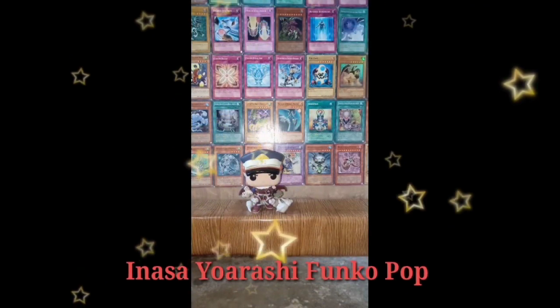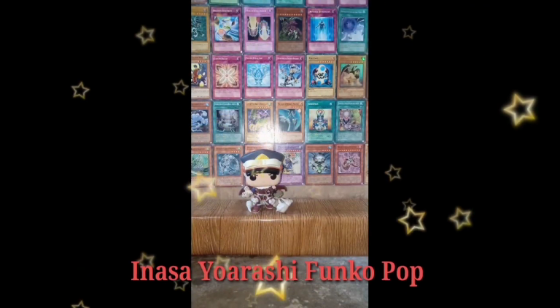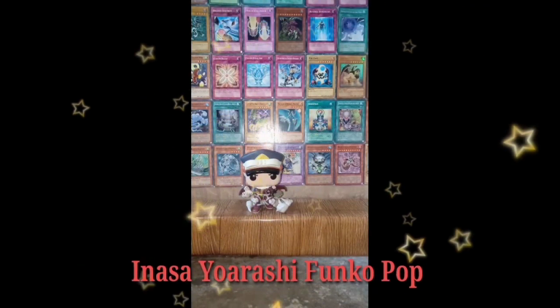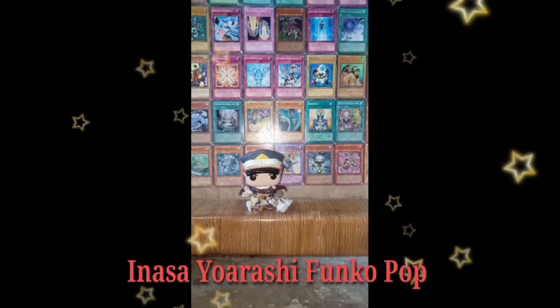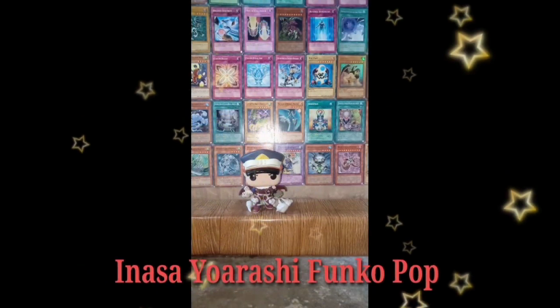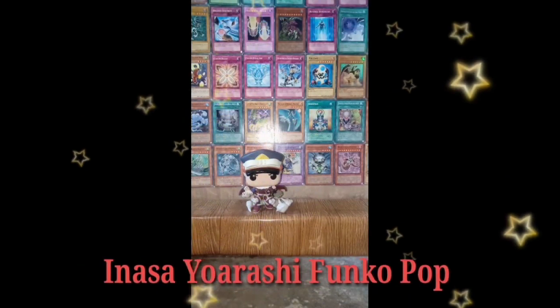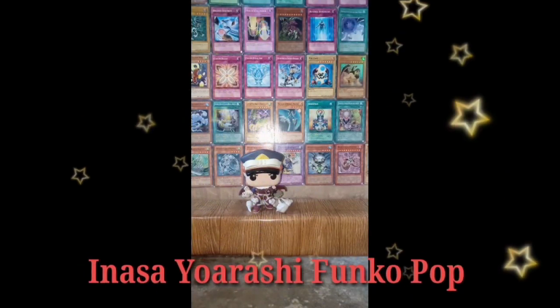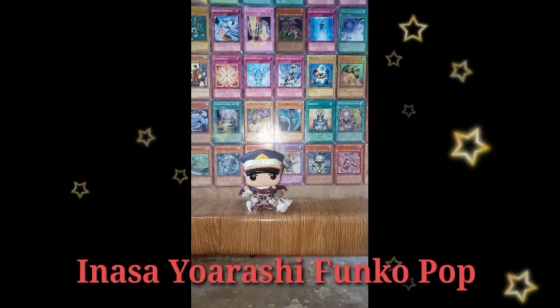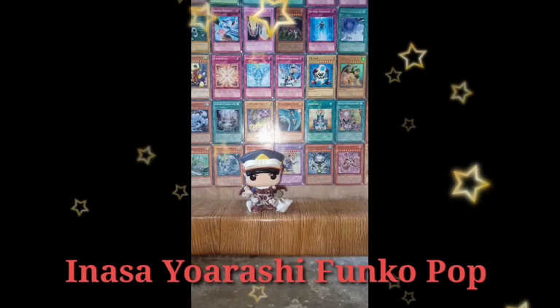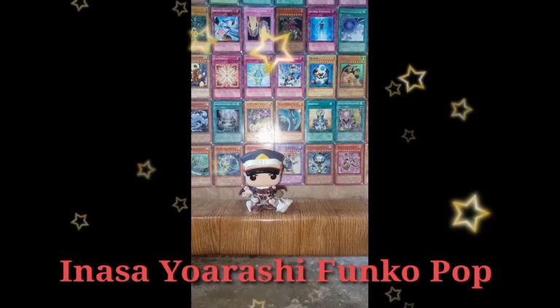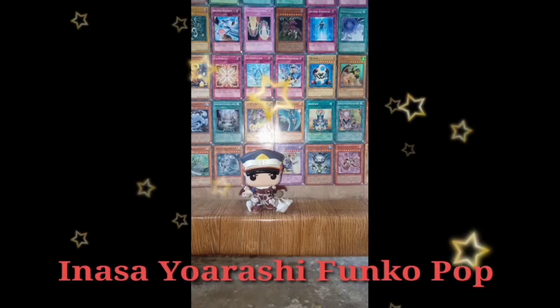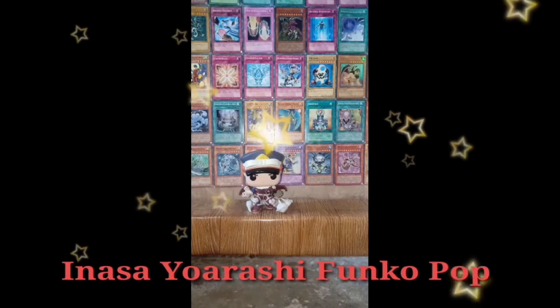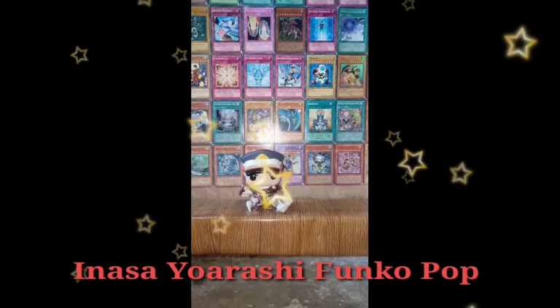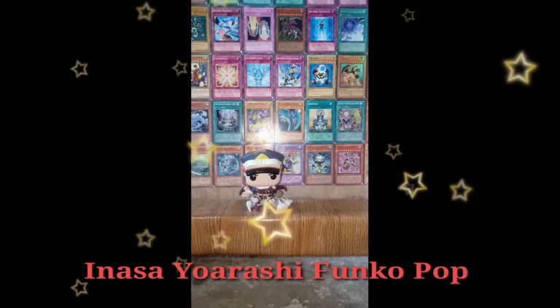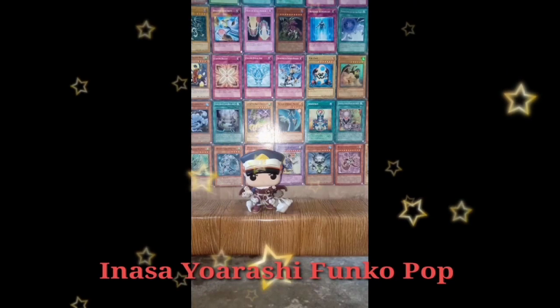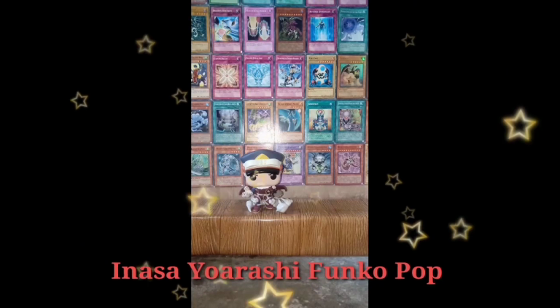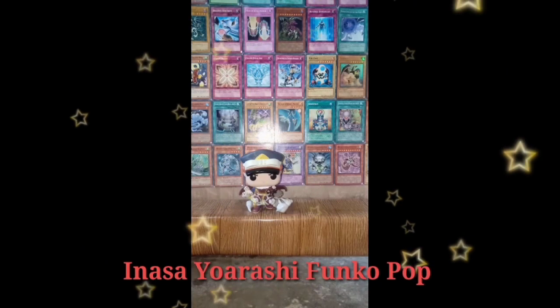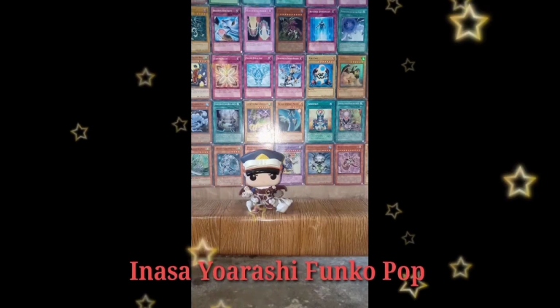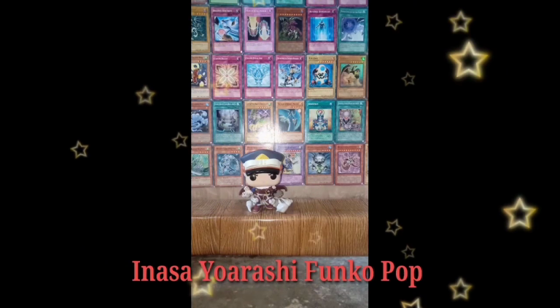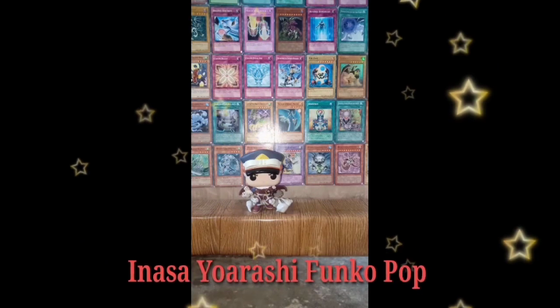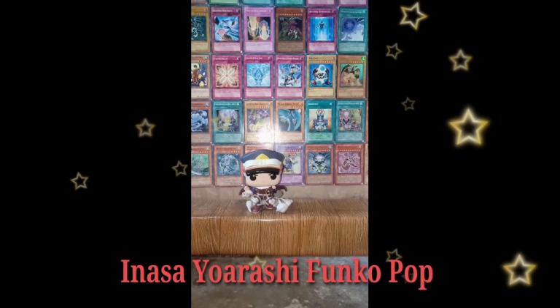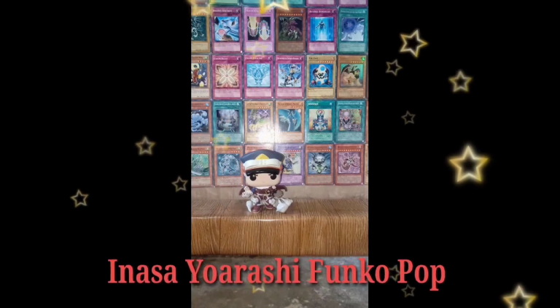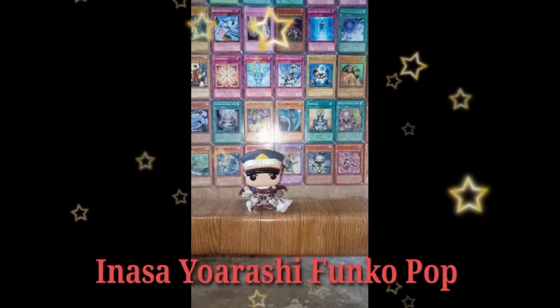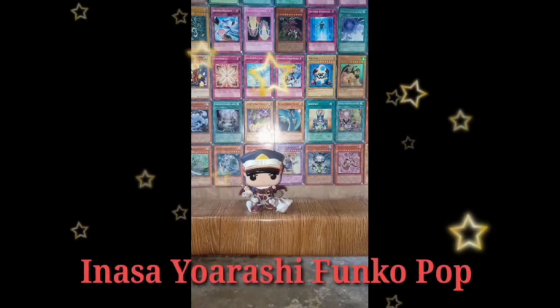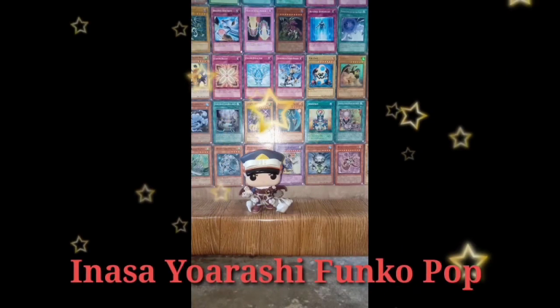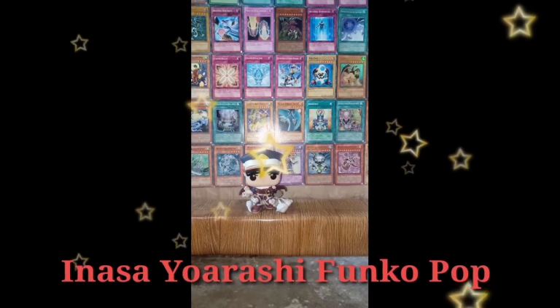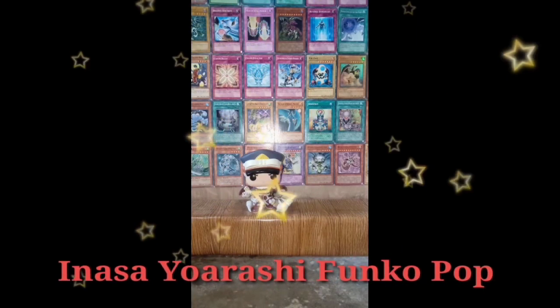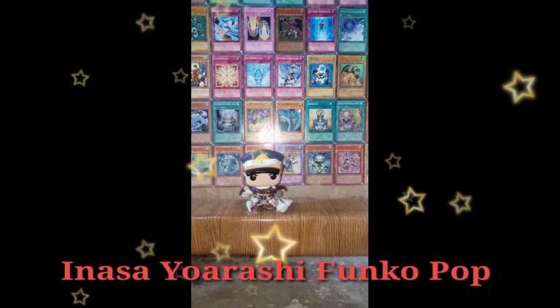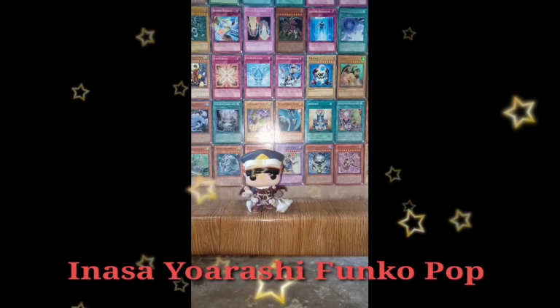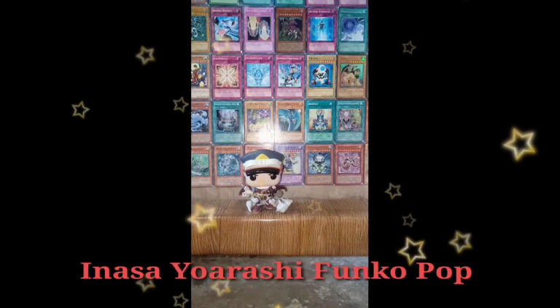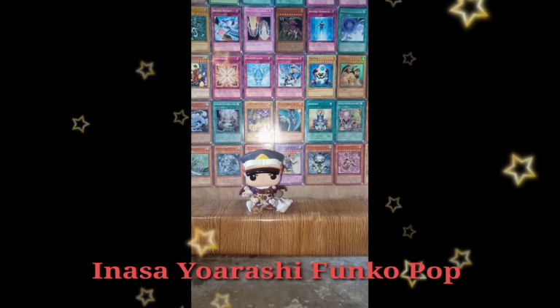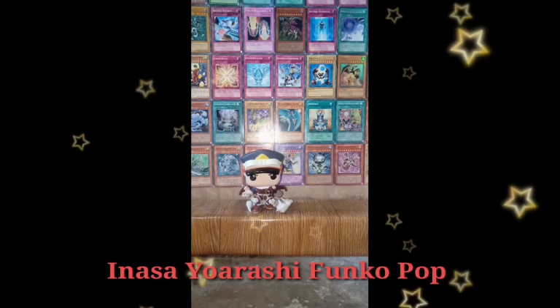For more Funko Pop unboxing, please follow and subscribe to my YouTube channel.